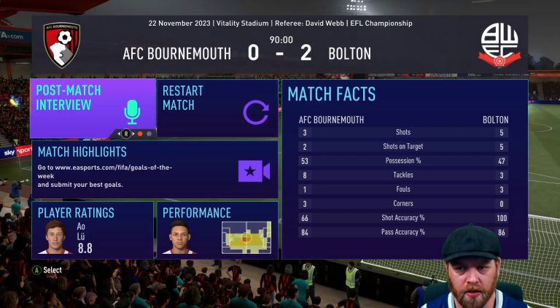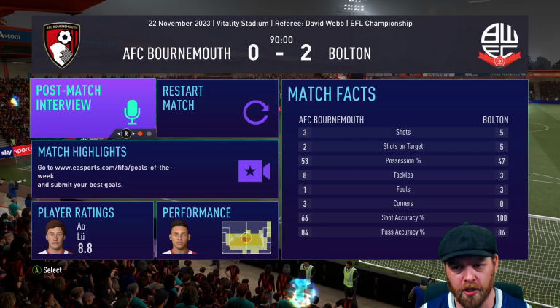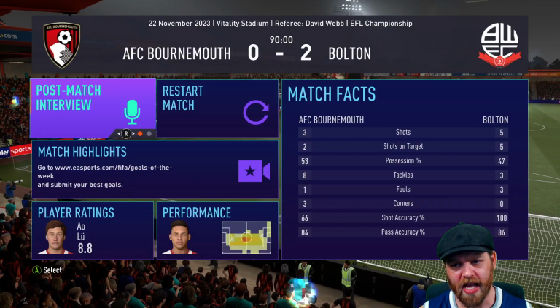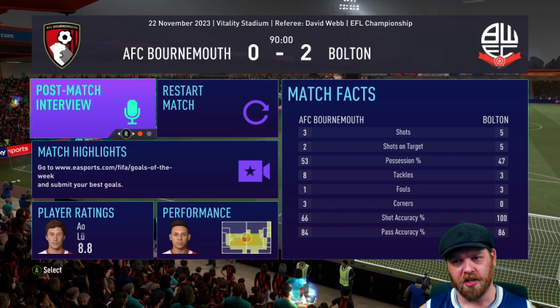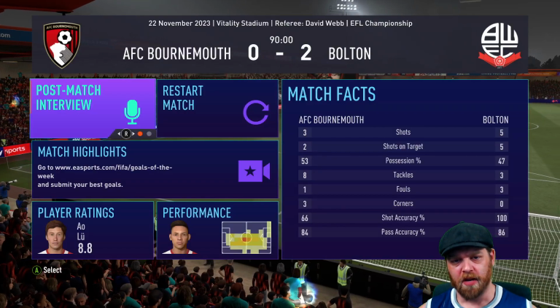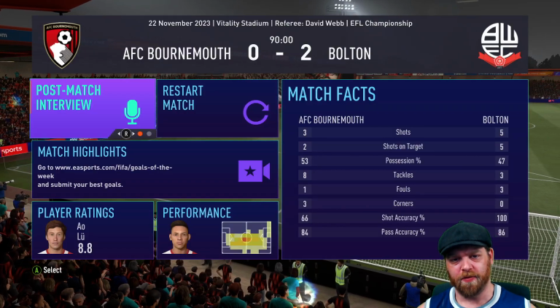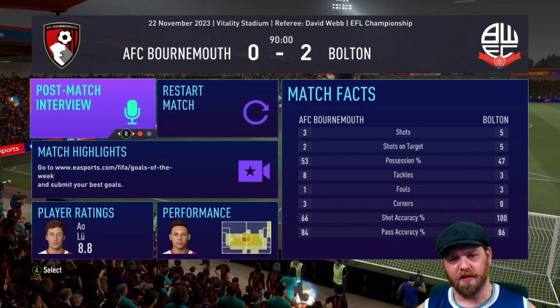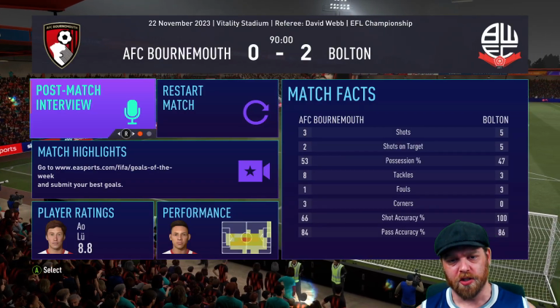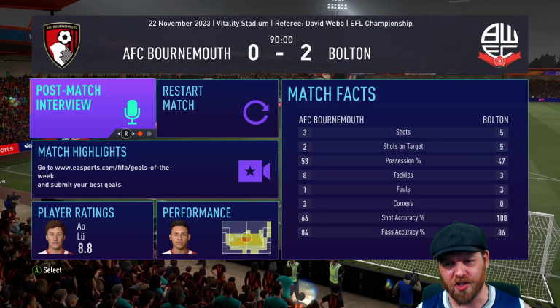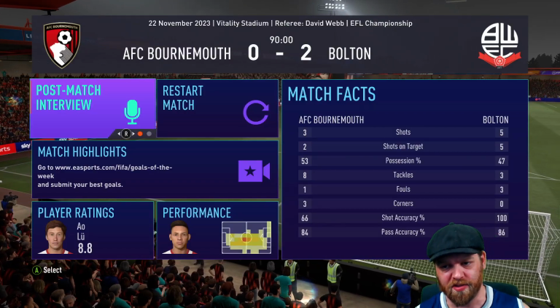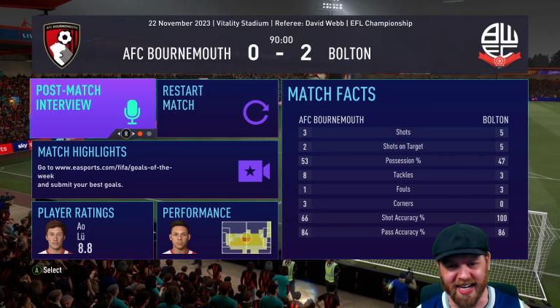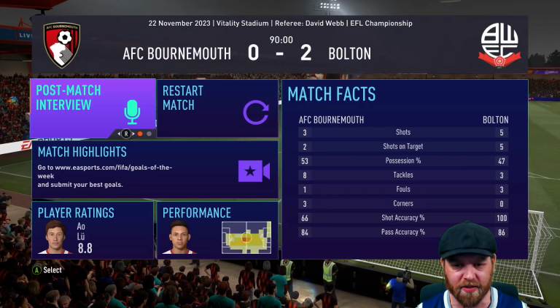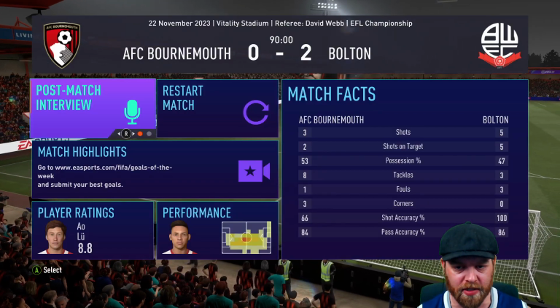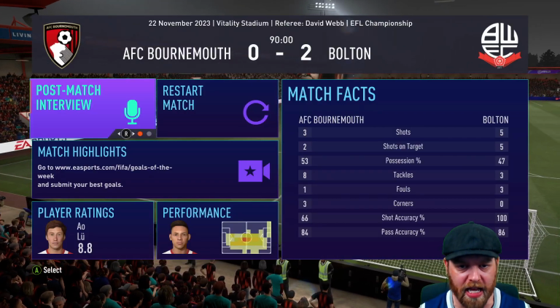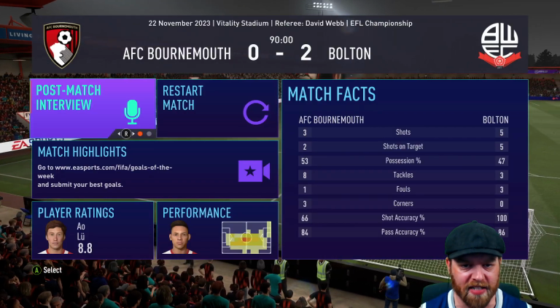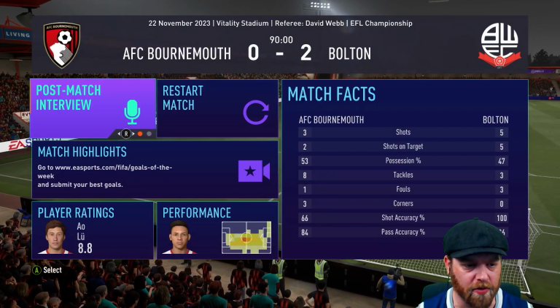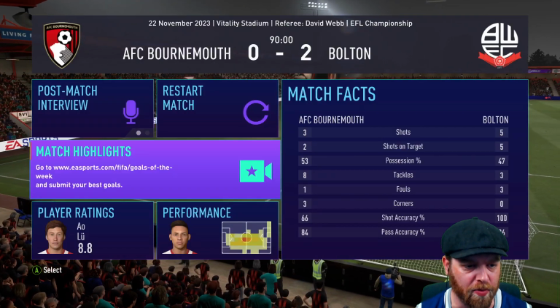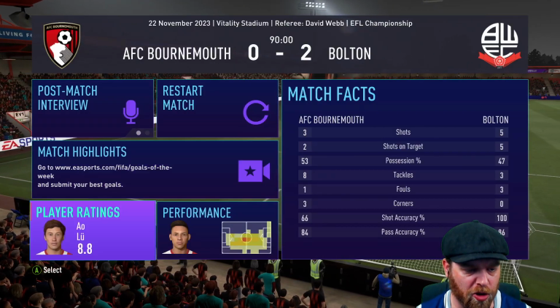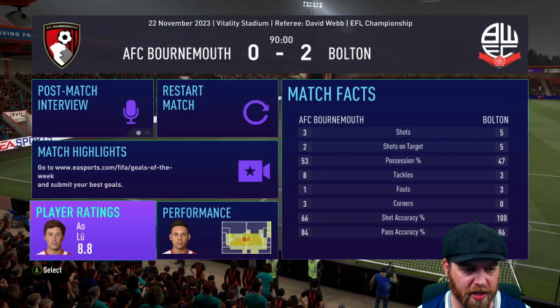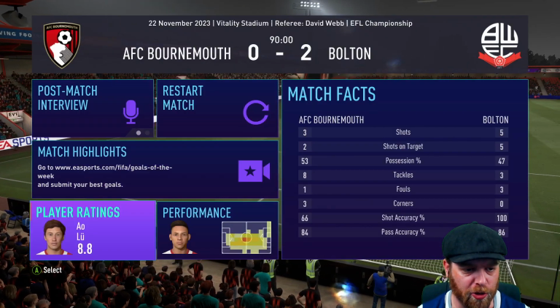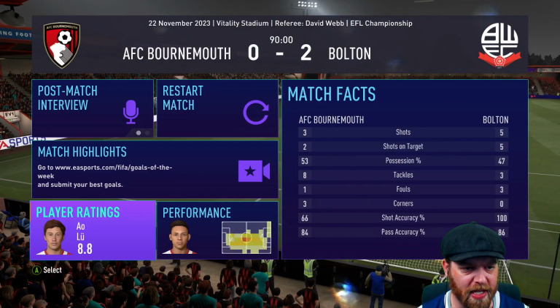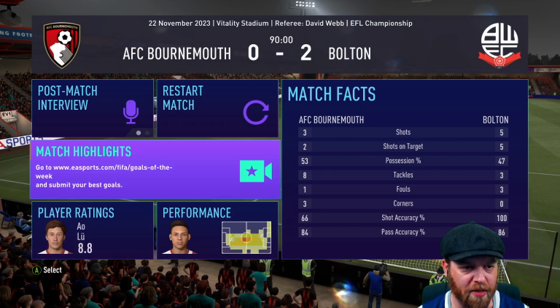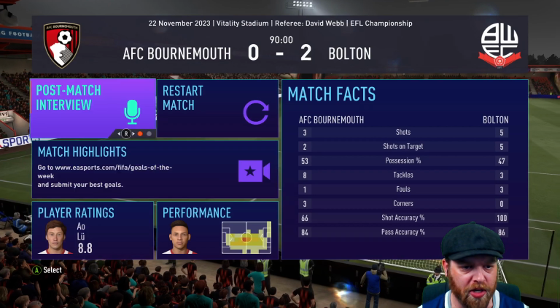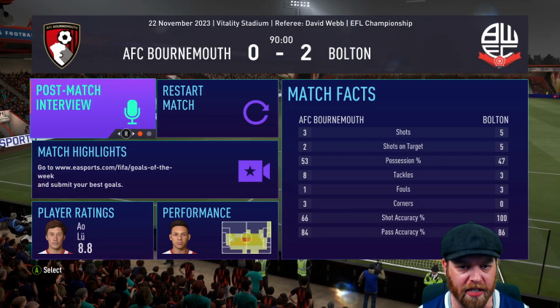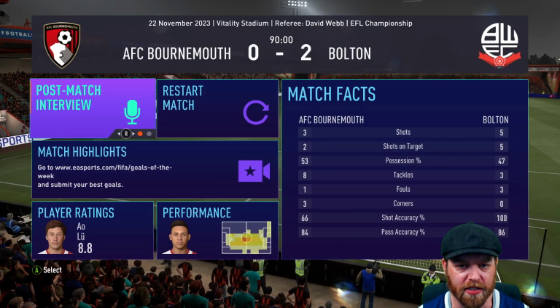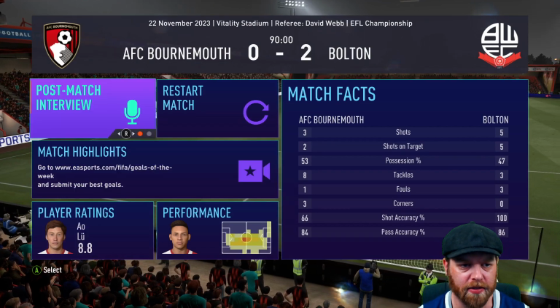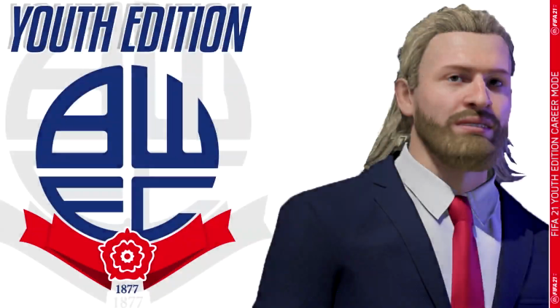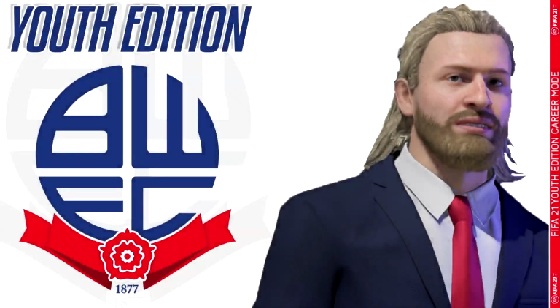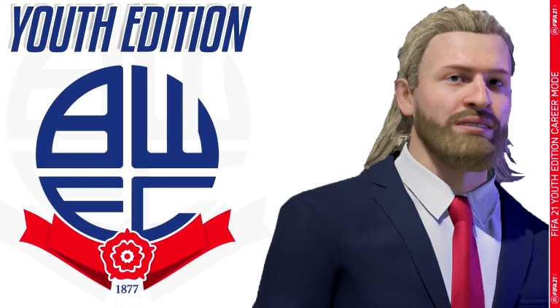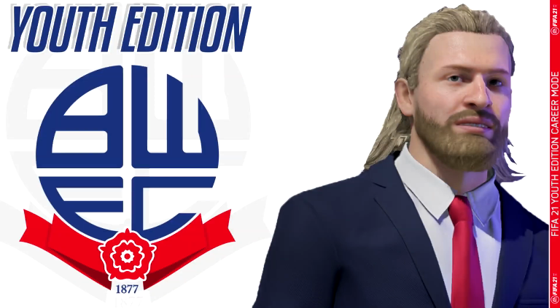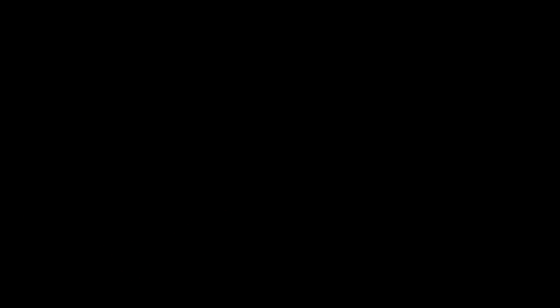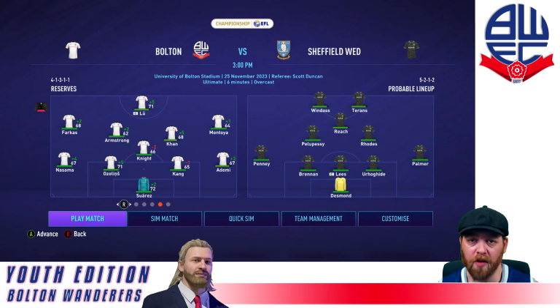A lot of action in that one — five shots to three, eight tackles from Bournemouth. Al-Loo with an 8.8.